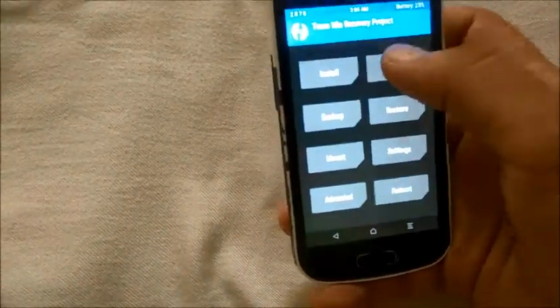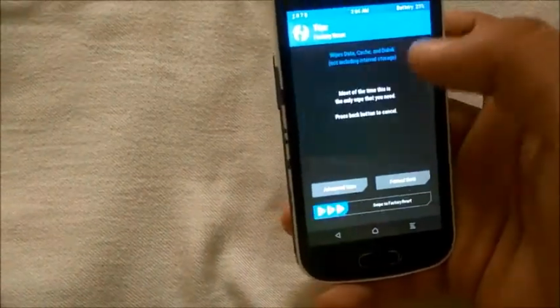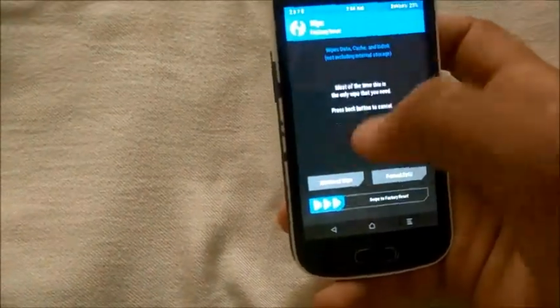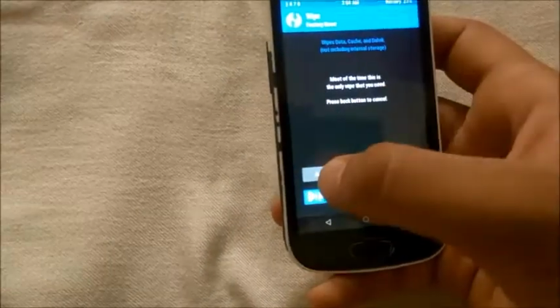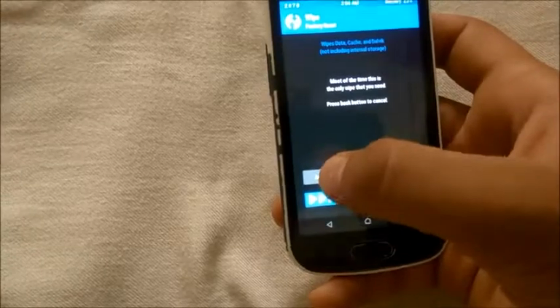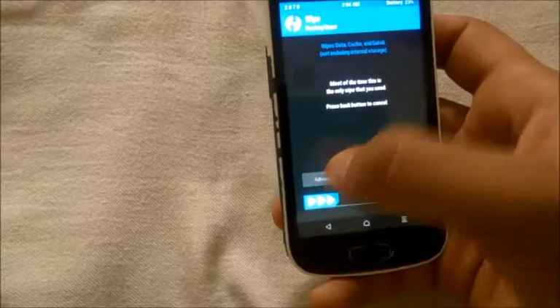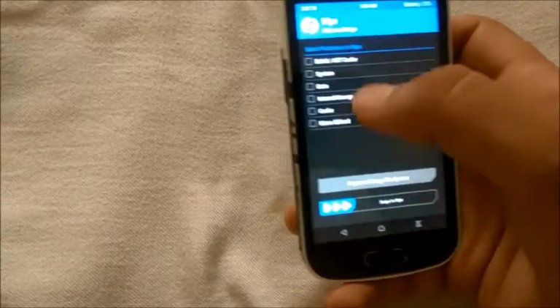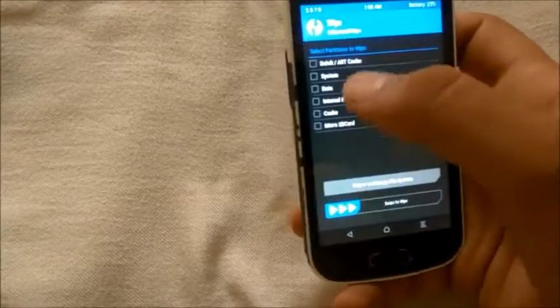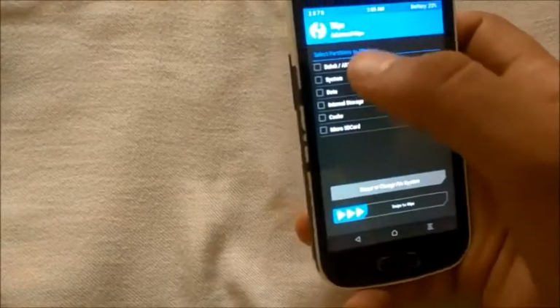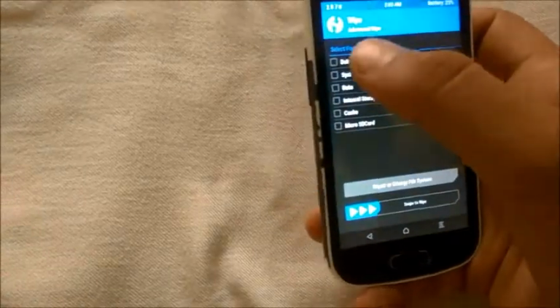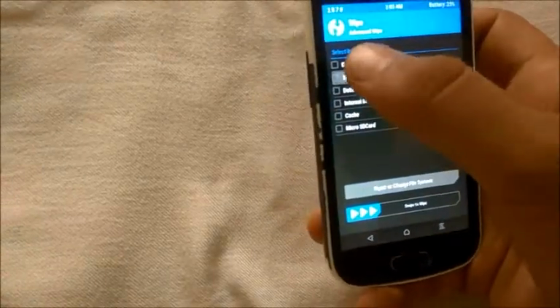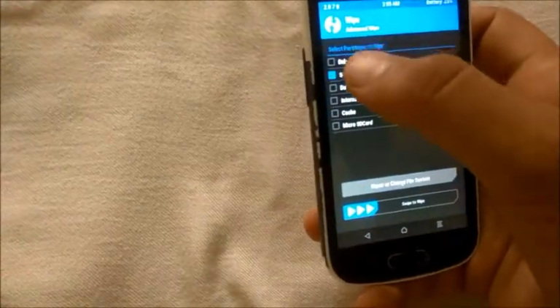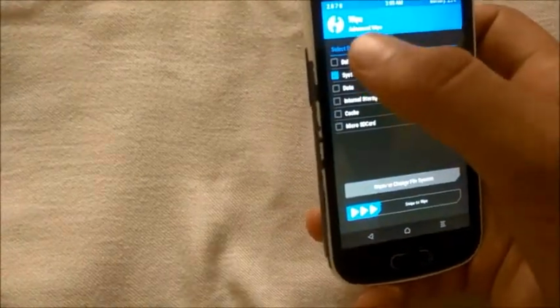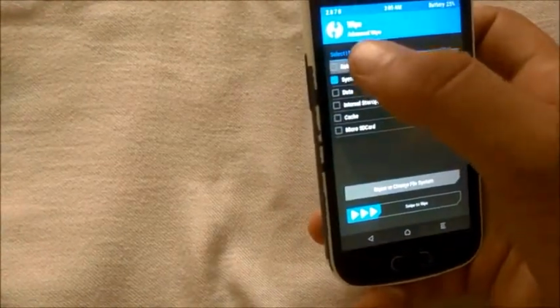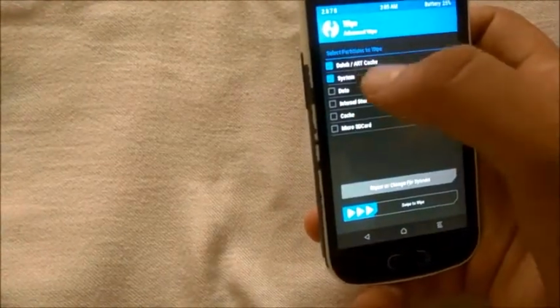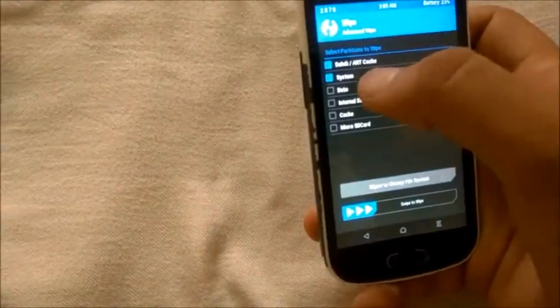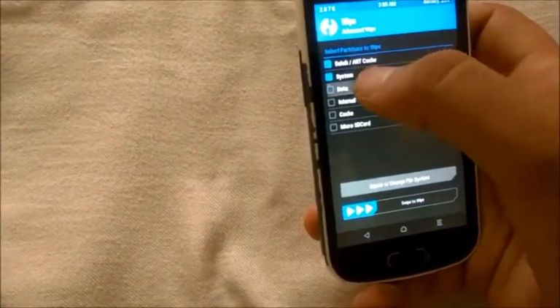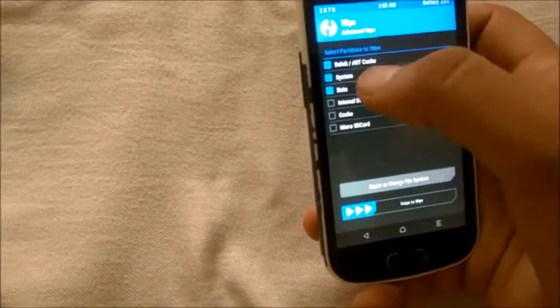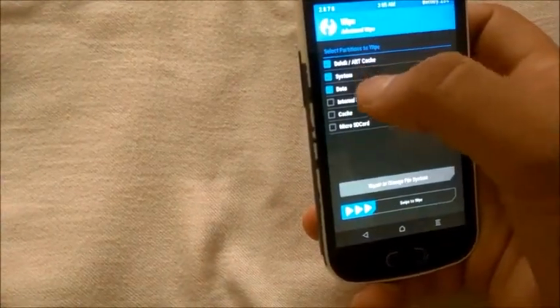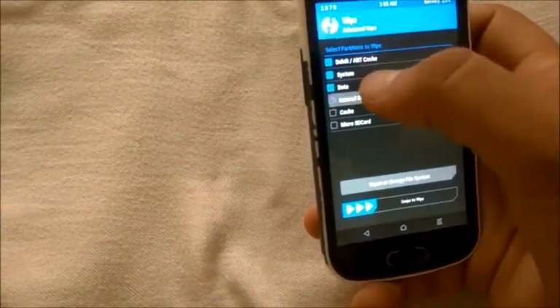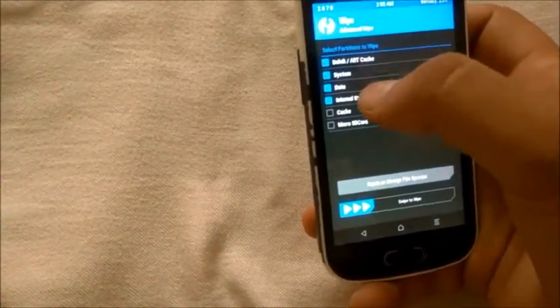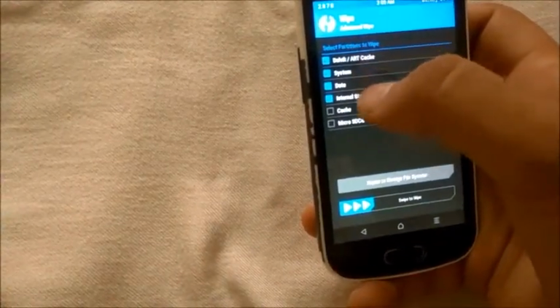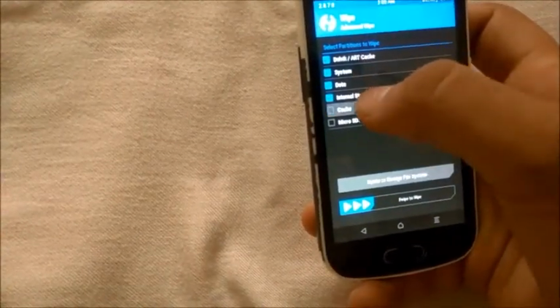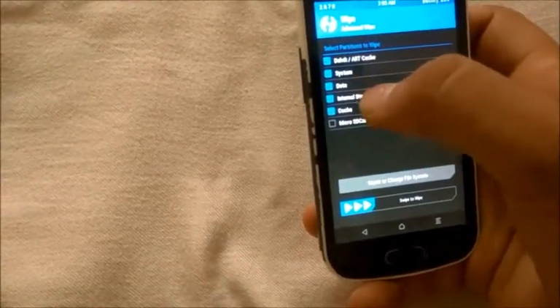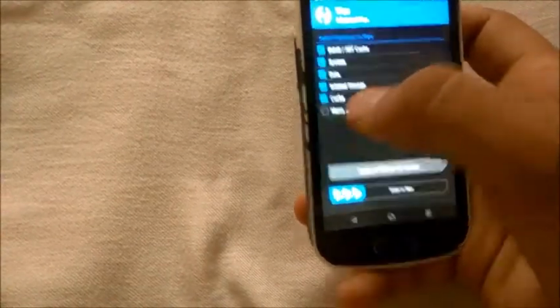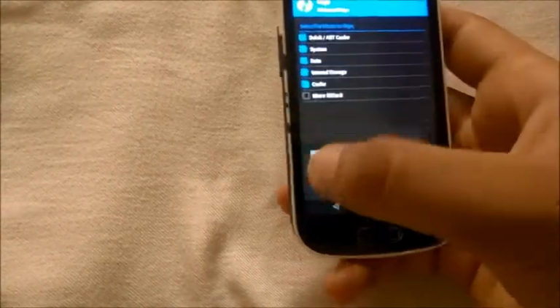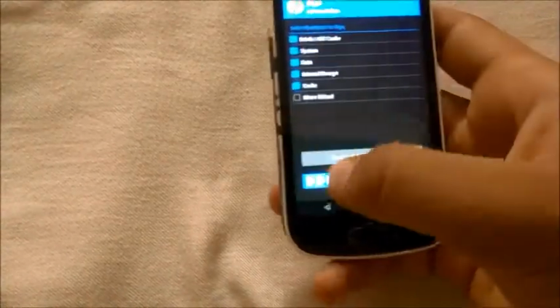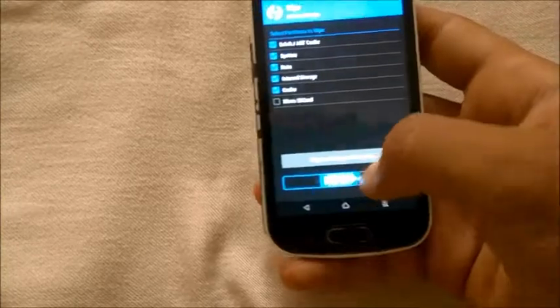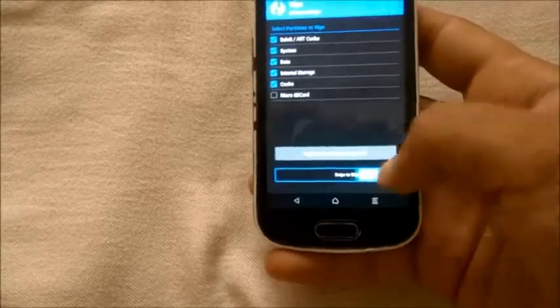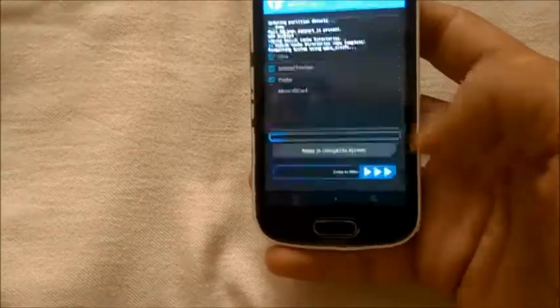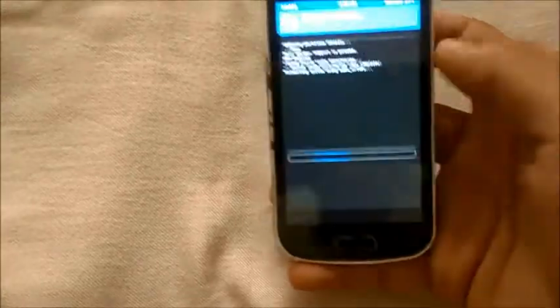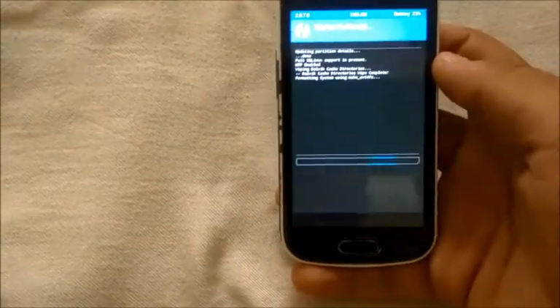First of all, backup all your important data, and then go to the wipe section — Advanced Wipe — and wipe the first five options except the micro SD card.